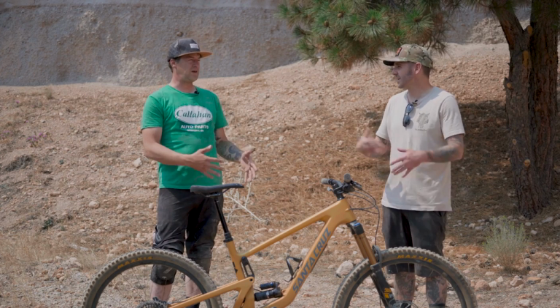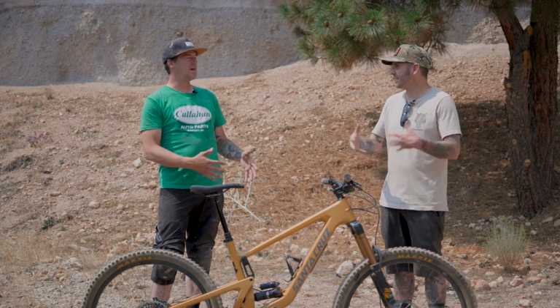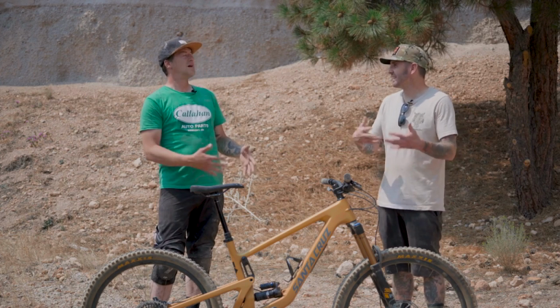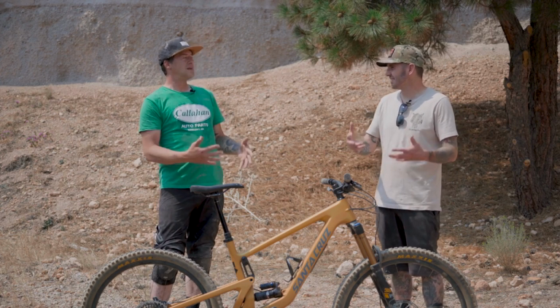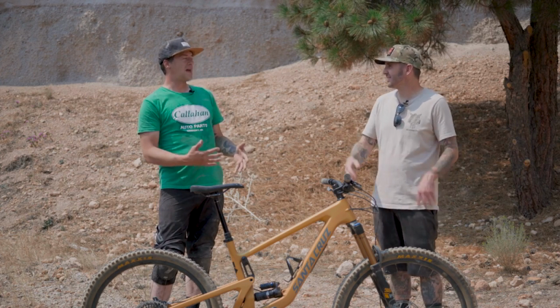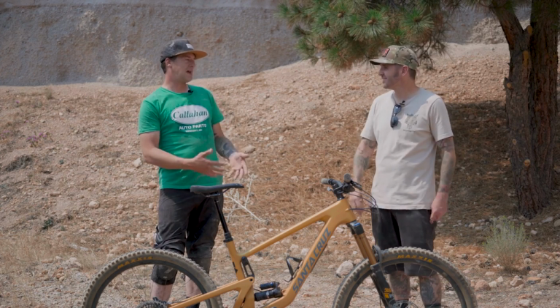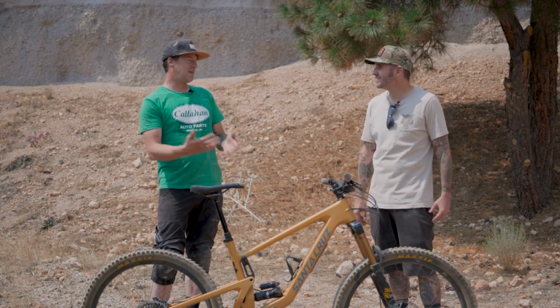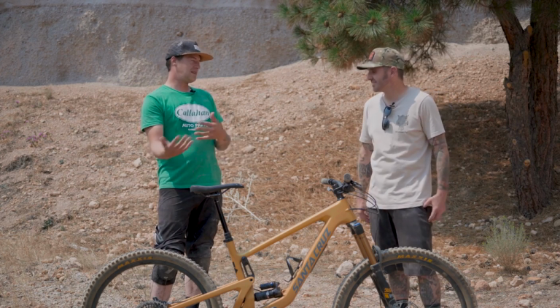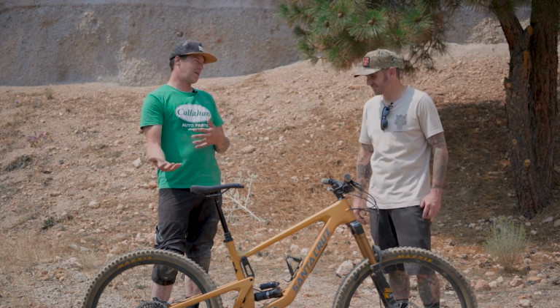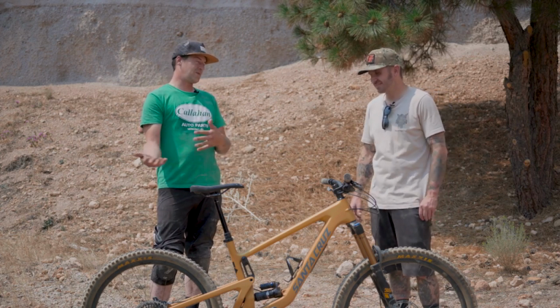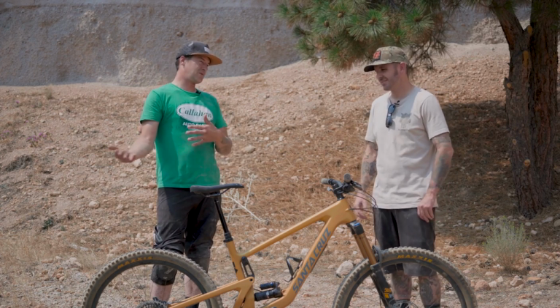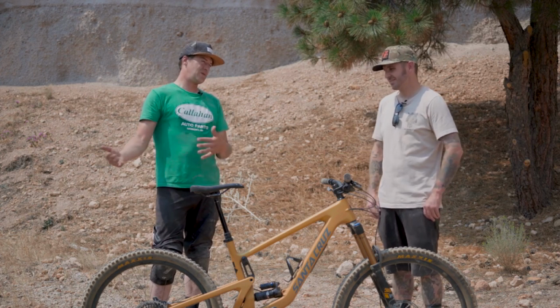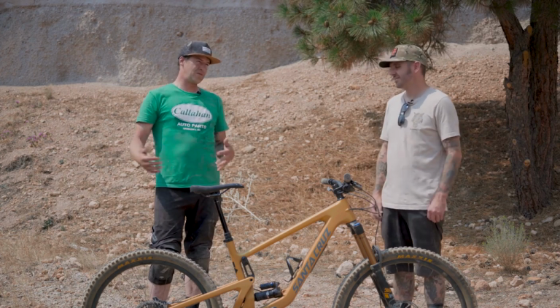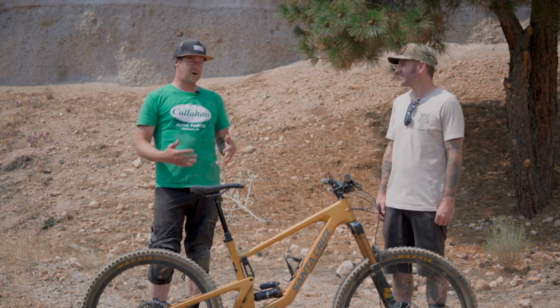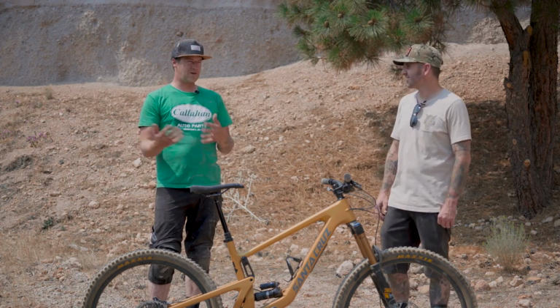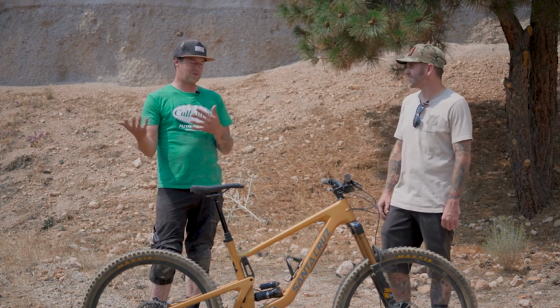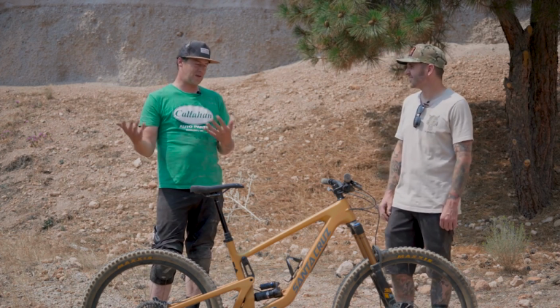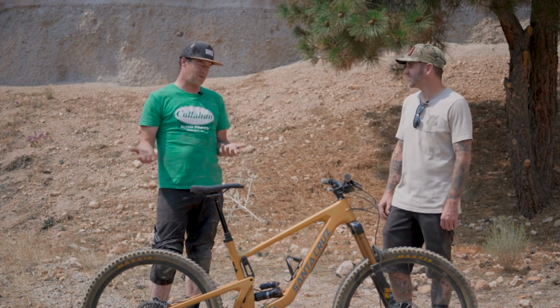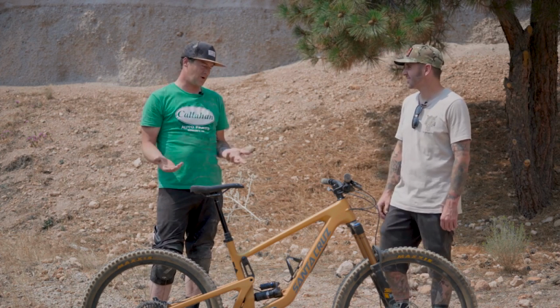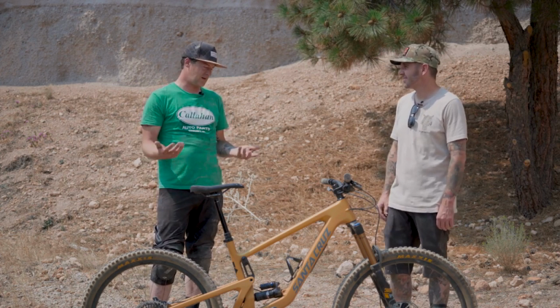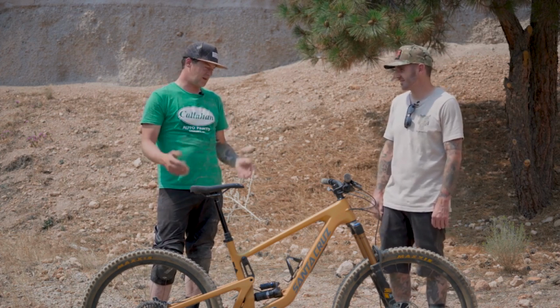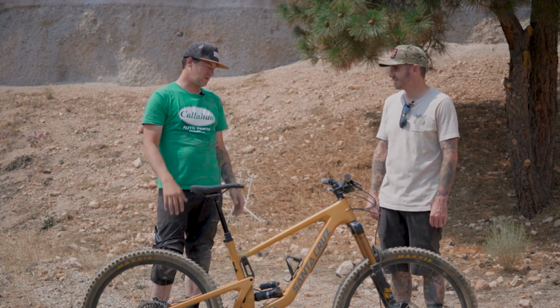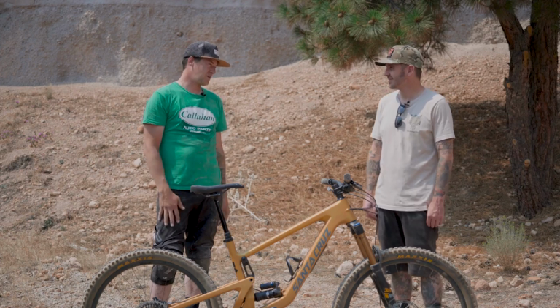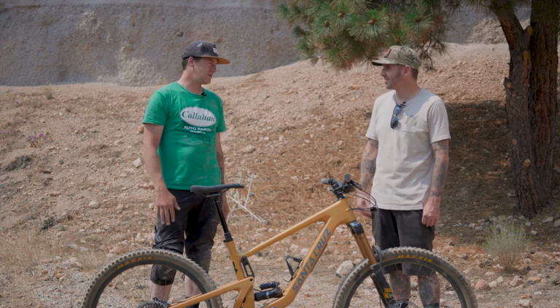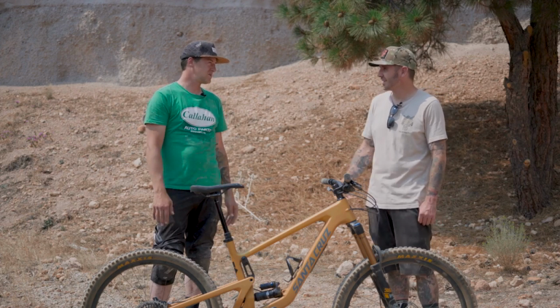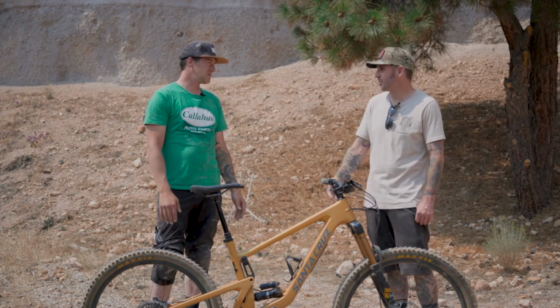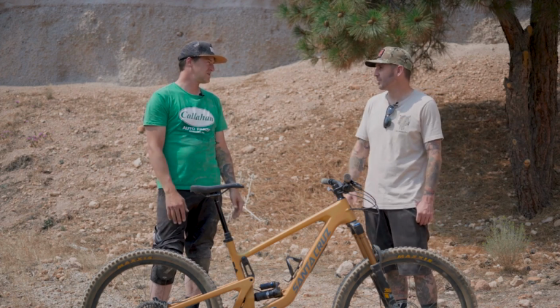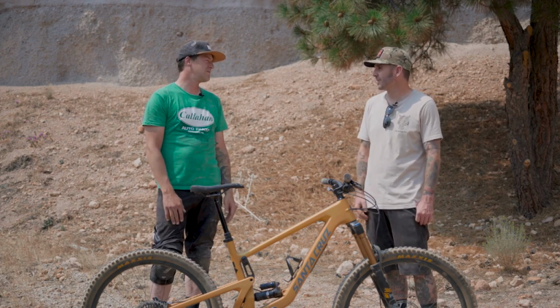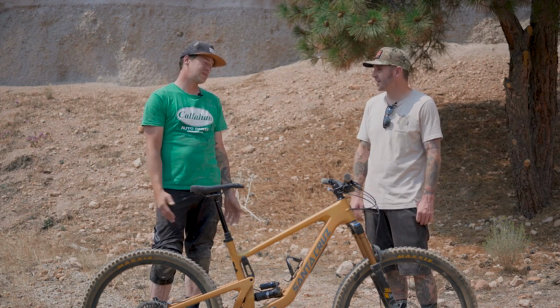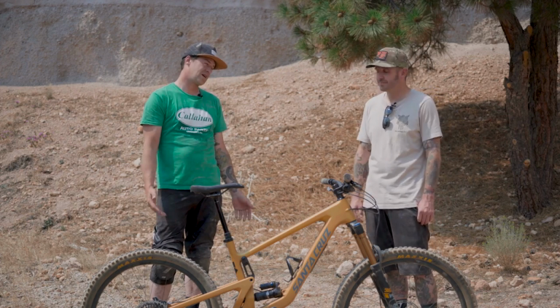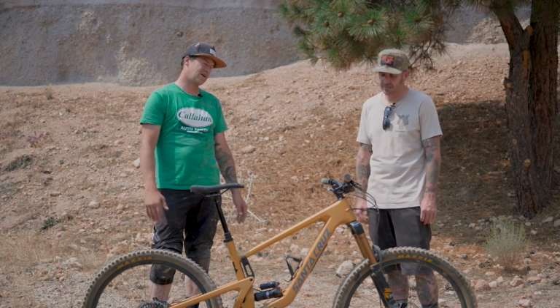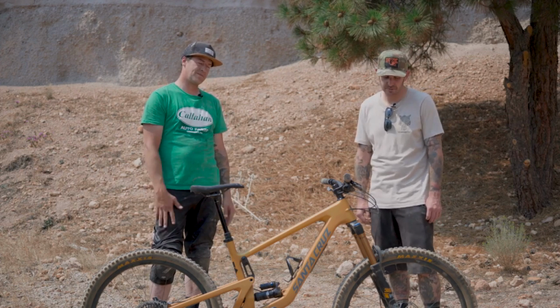More day-to-day stuff on the Bronson, and then the downhill will do even better for what I need at a bike park. Exactly.